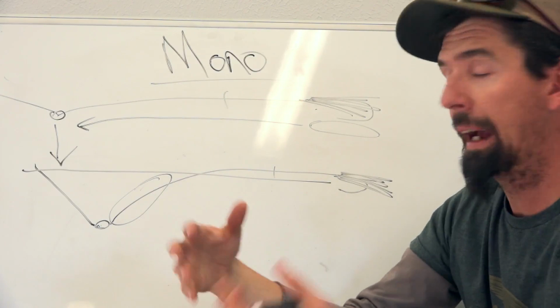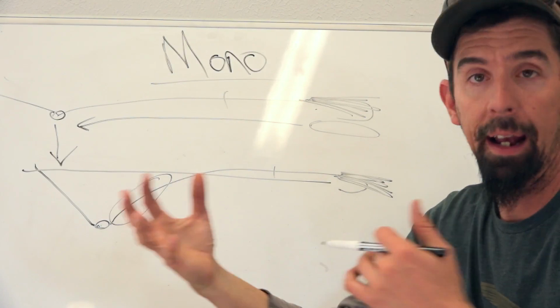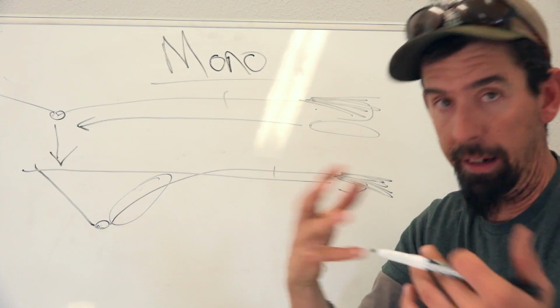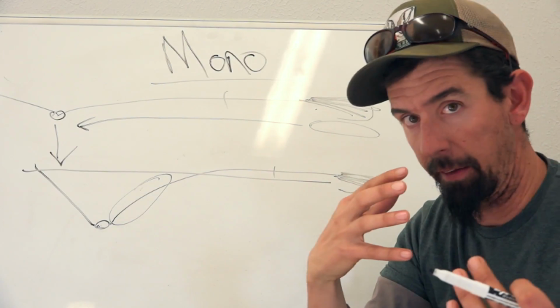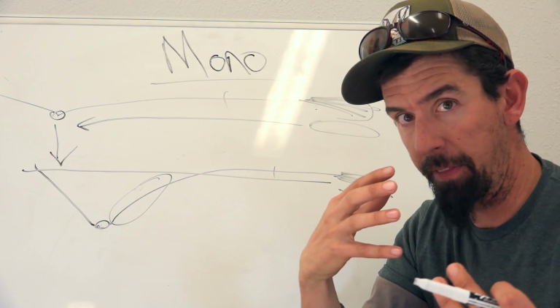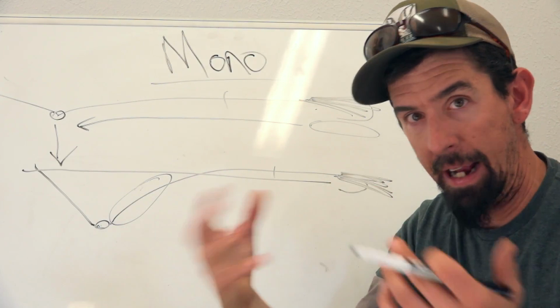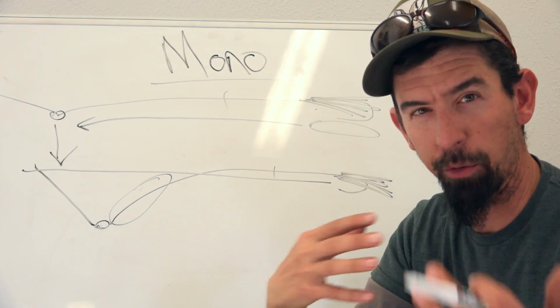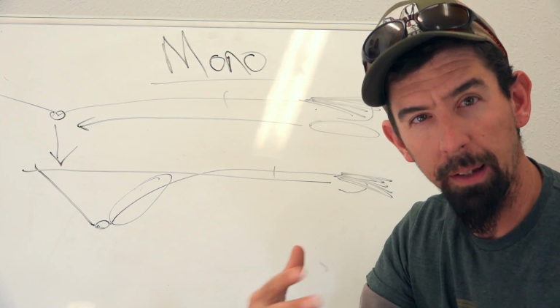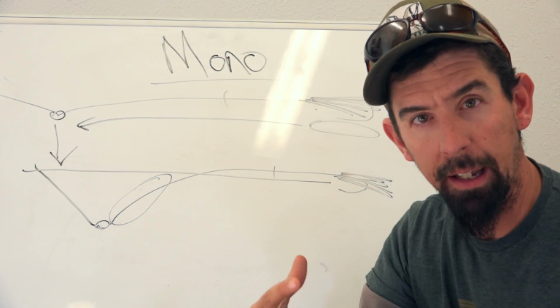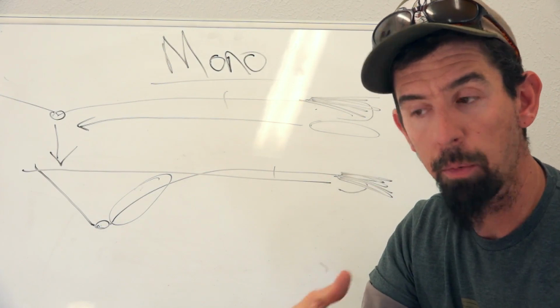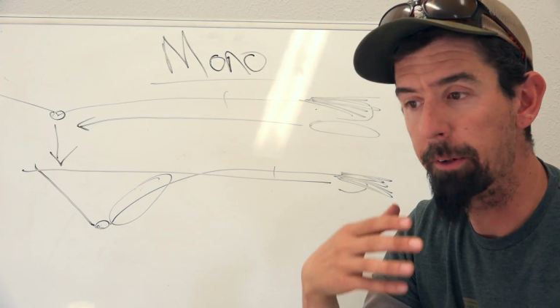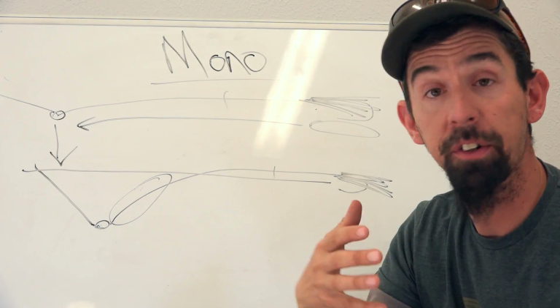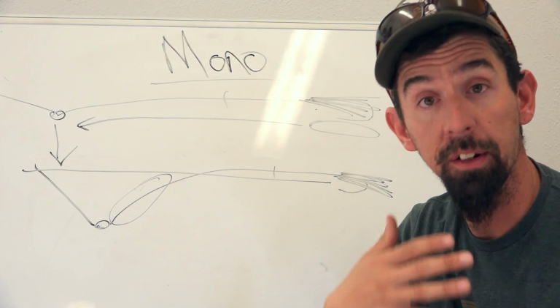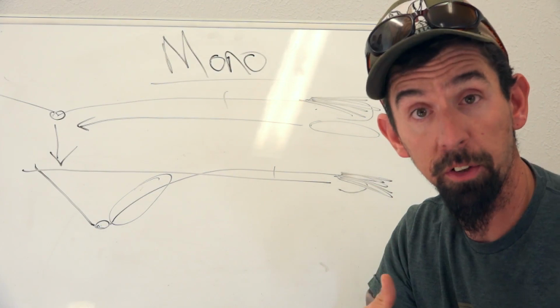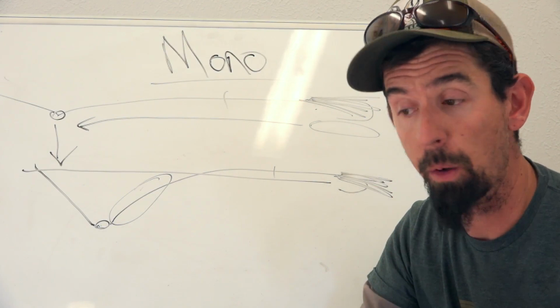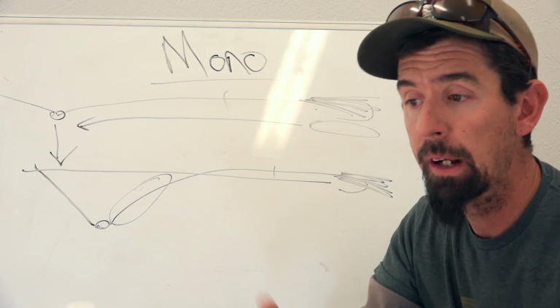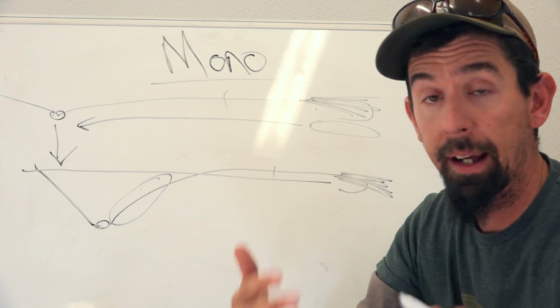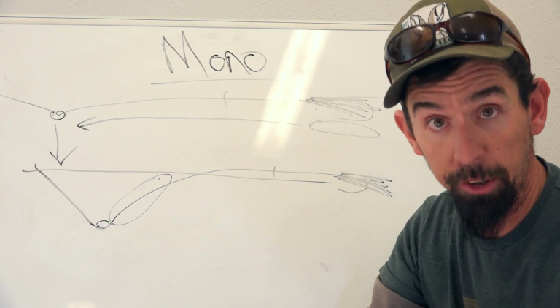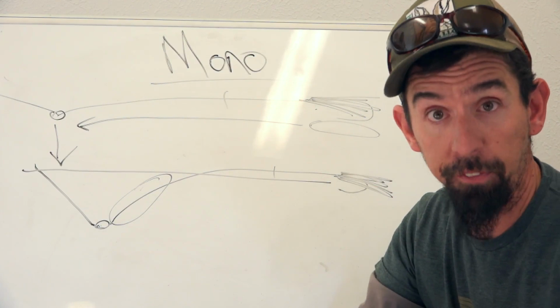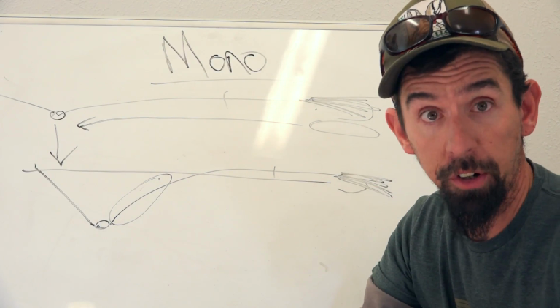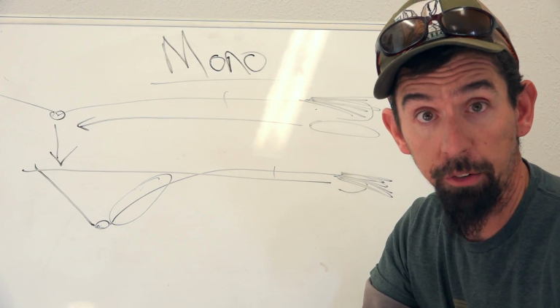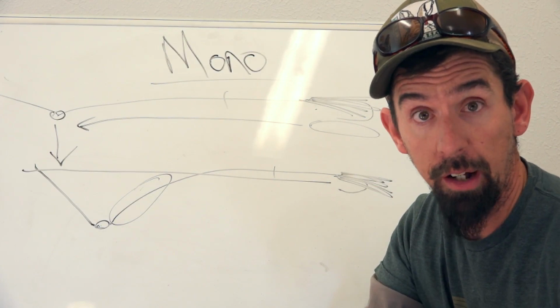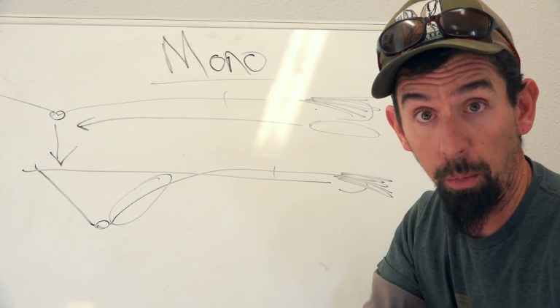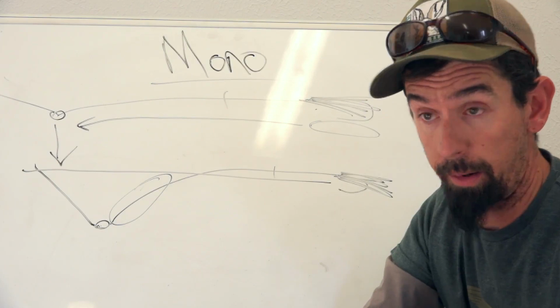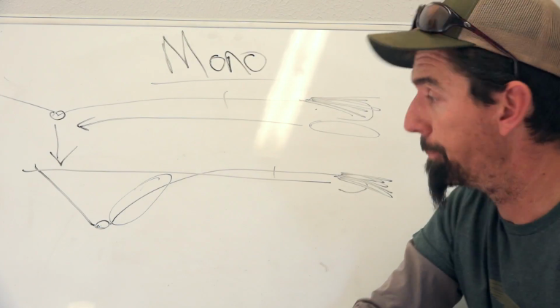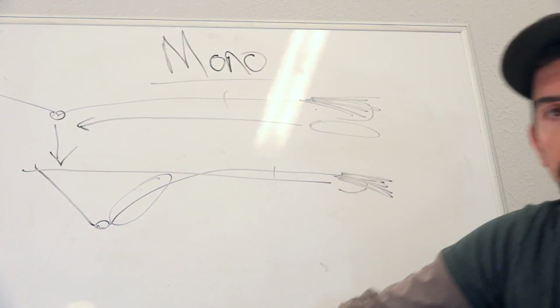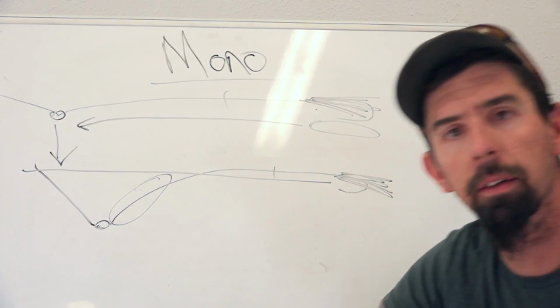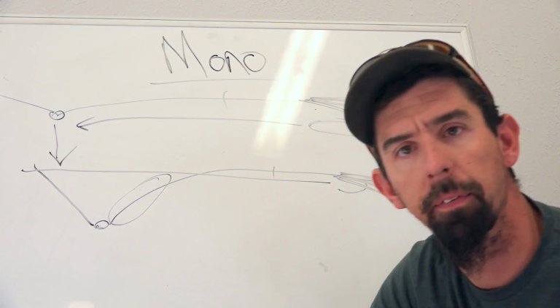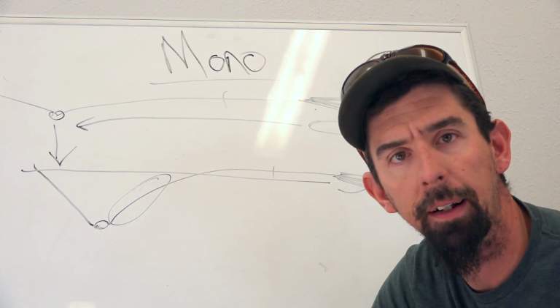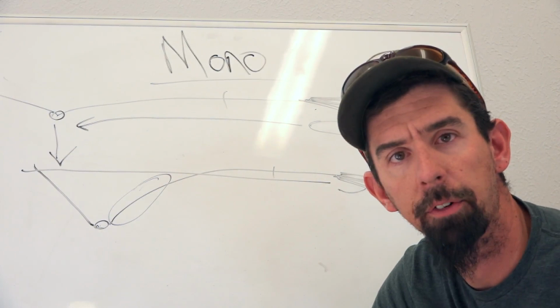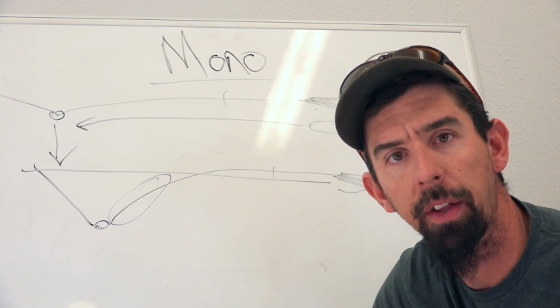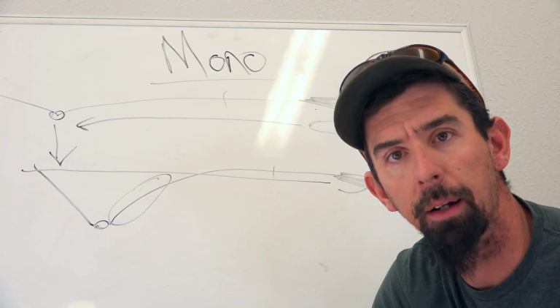You don't get that vertical presentation out of mono, but you do get the lateral presentation. And that is really key when you're fishing slow and when you're fishing in shallow water.